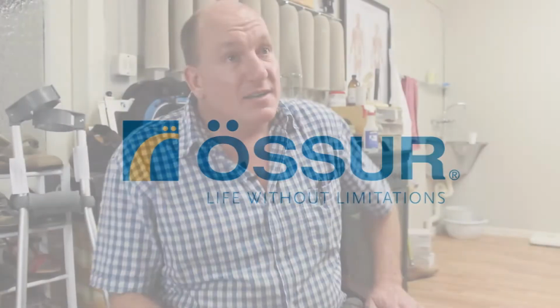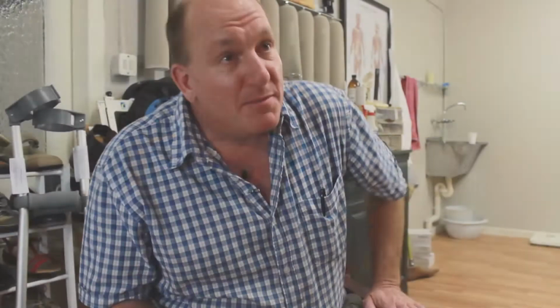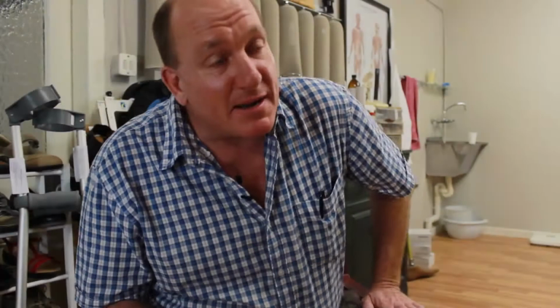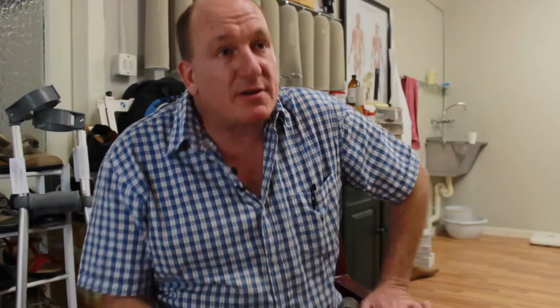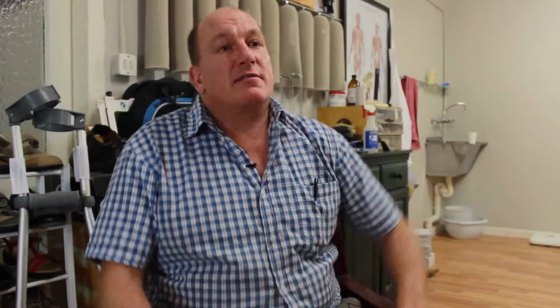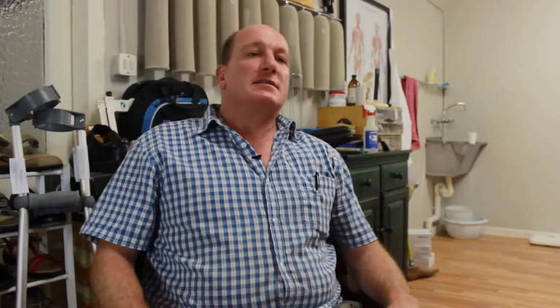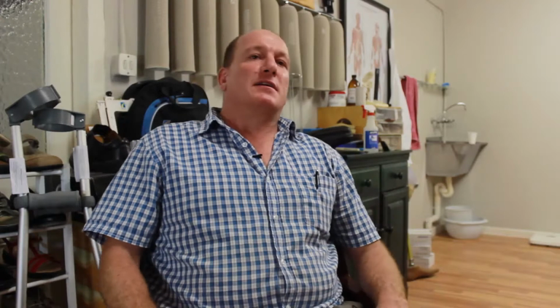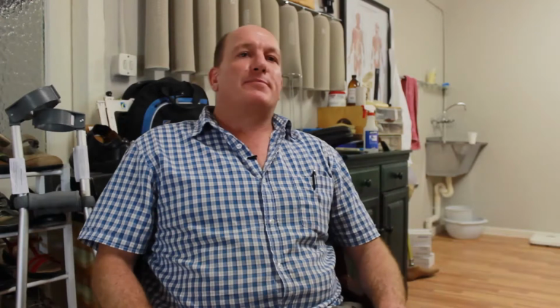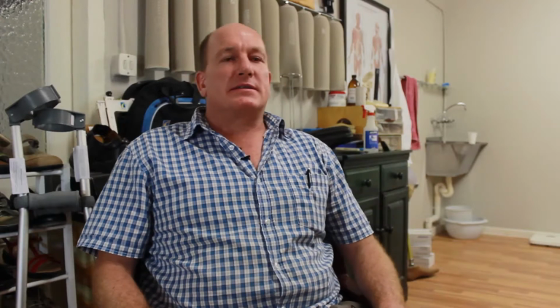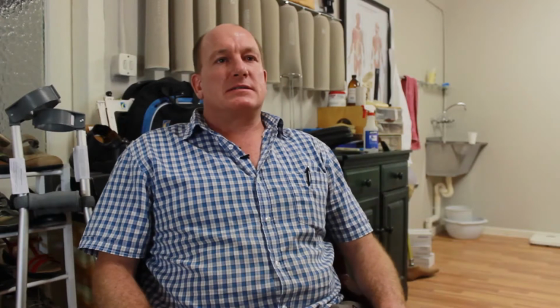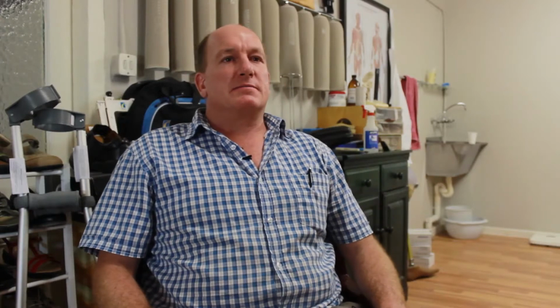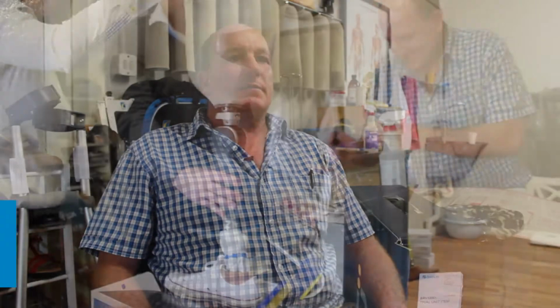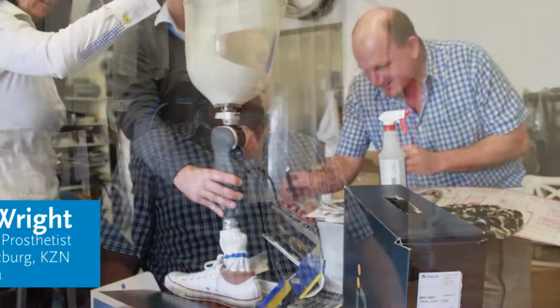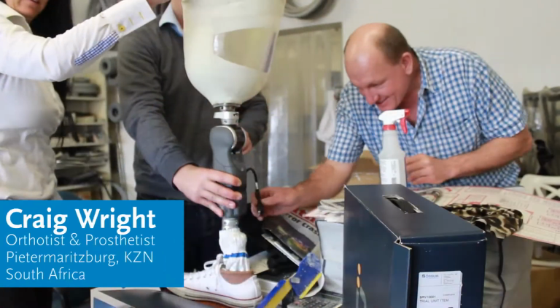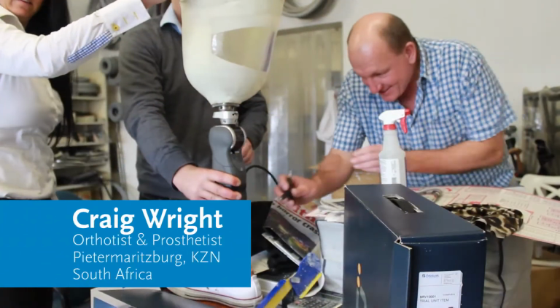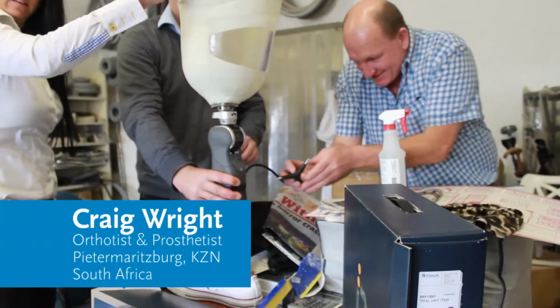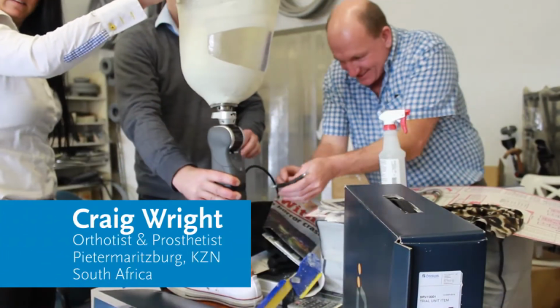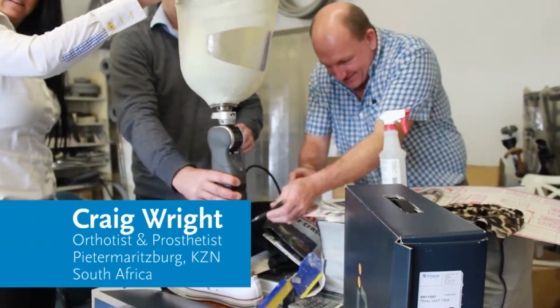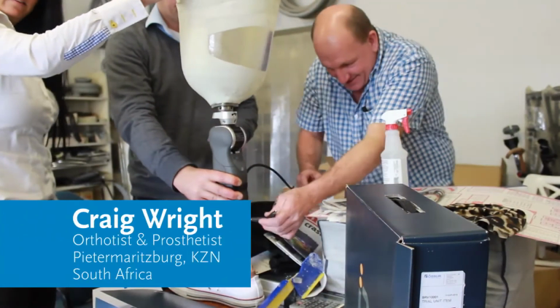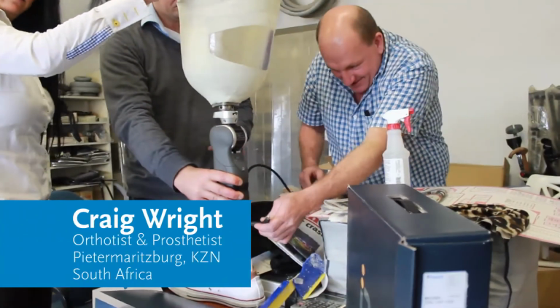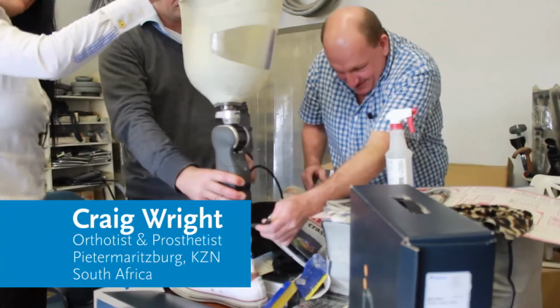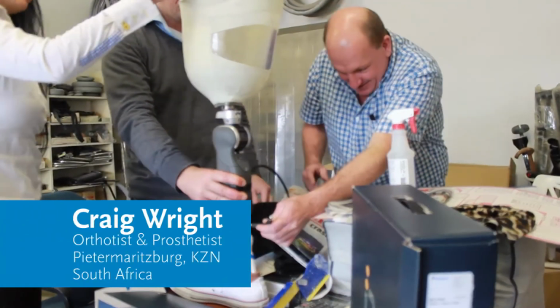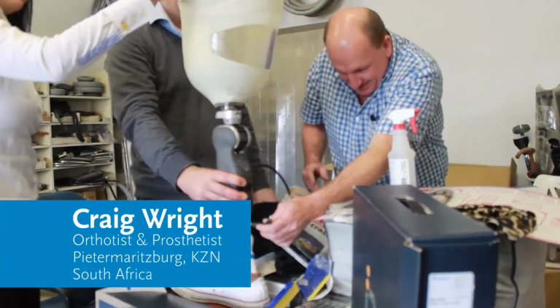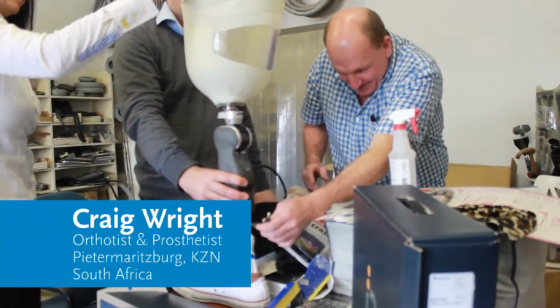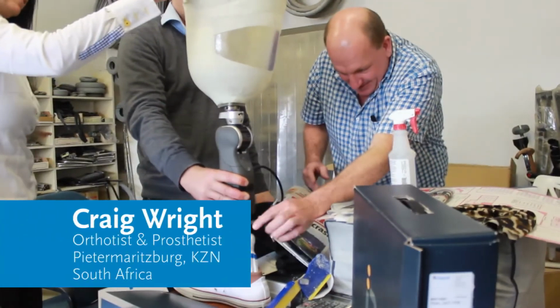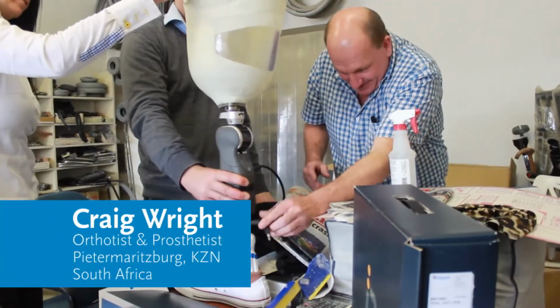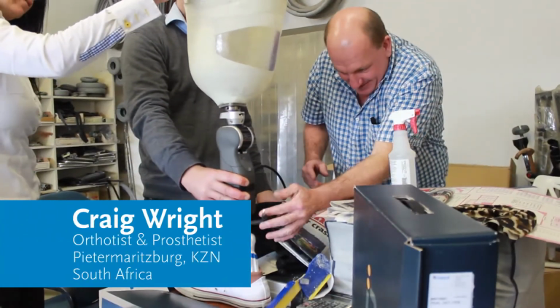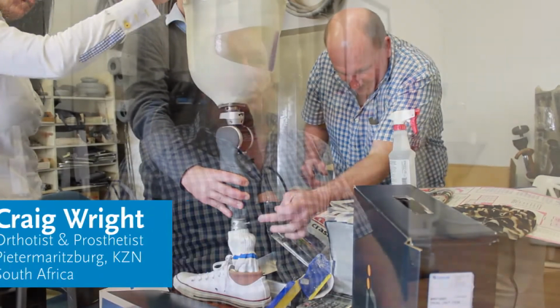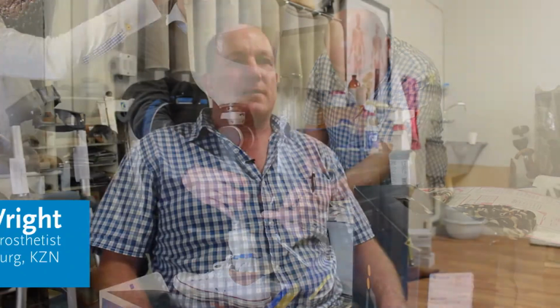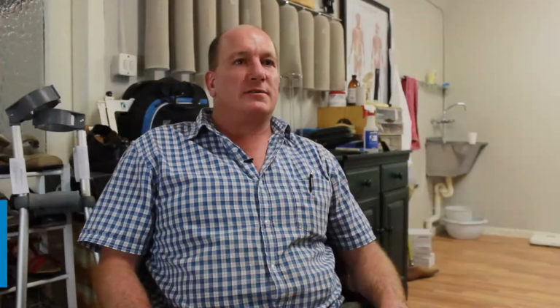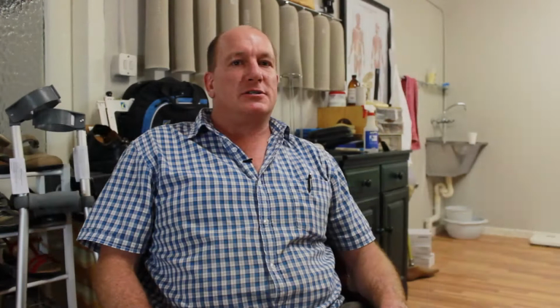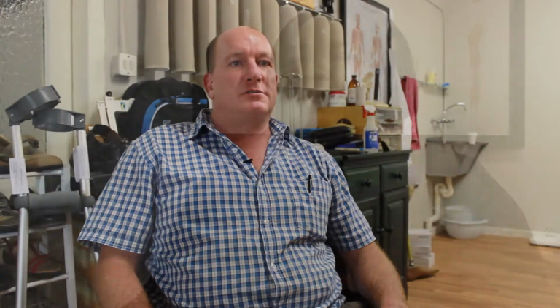My name is Craig Wright. I practice in Pietermaritzburg, KZN. I've been practicing here for 25 odd years.